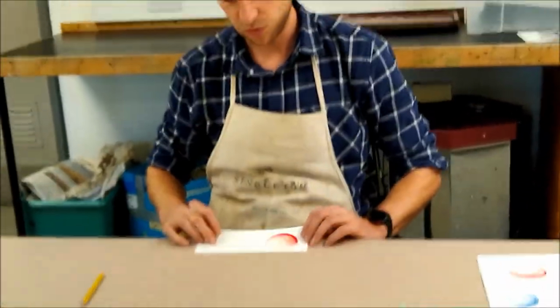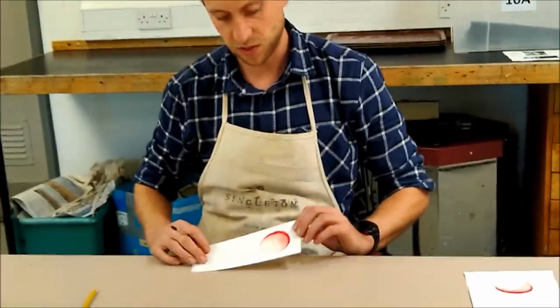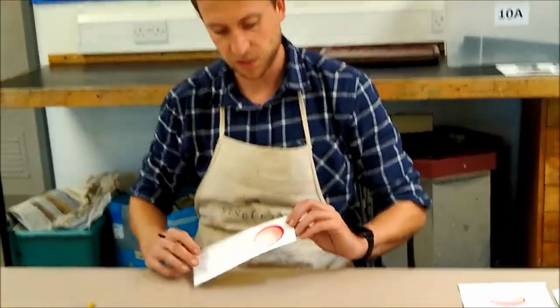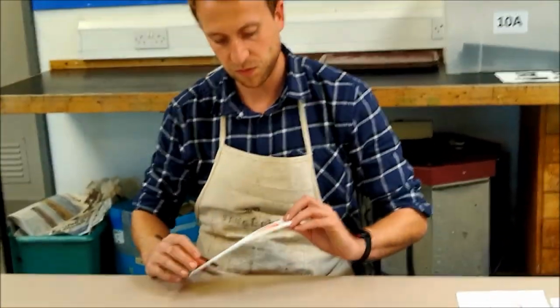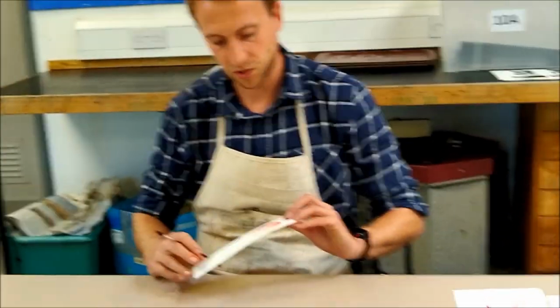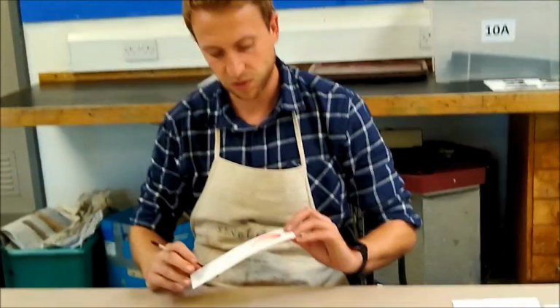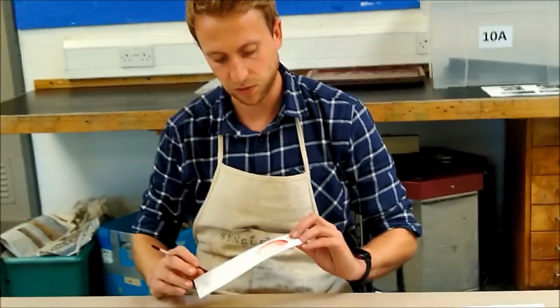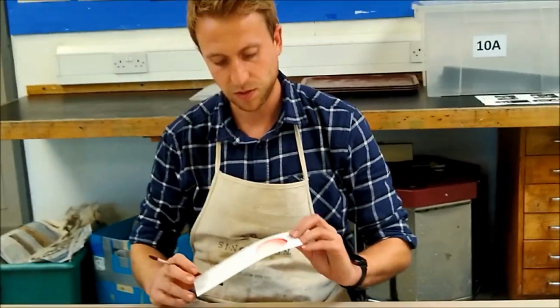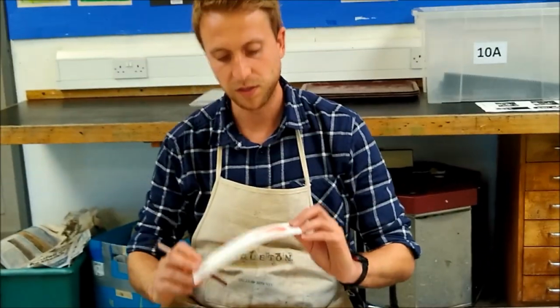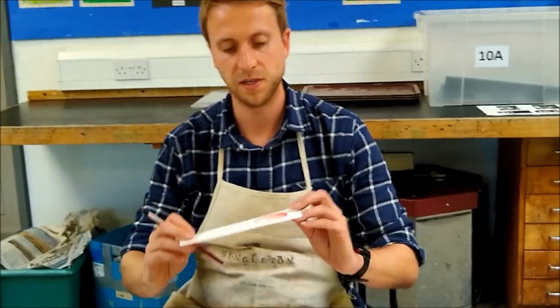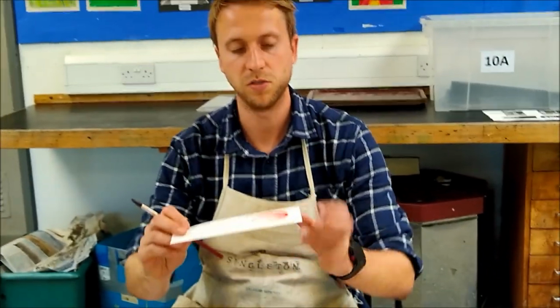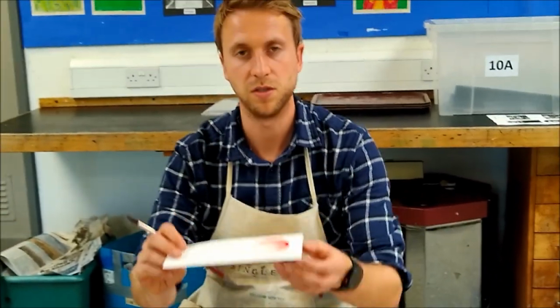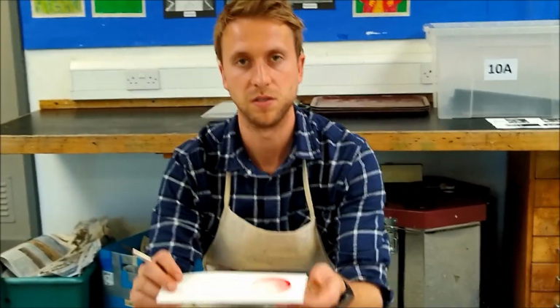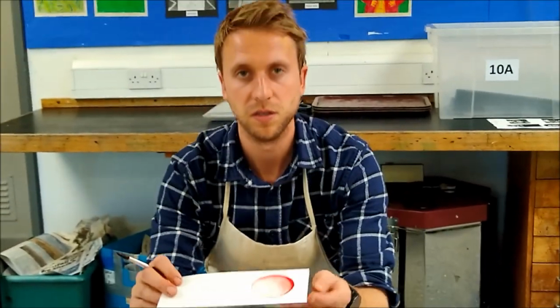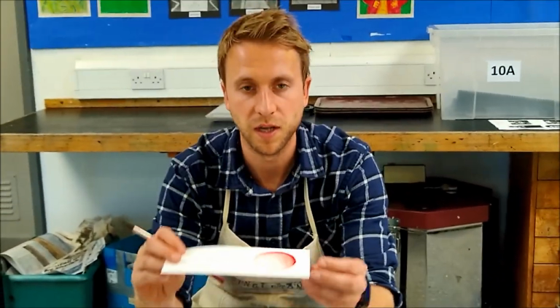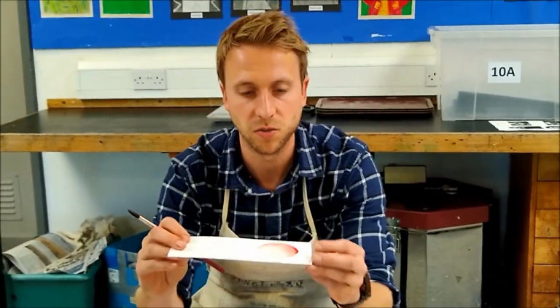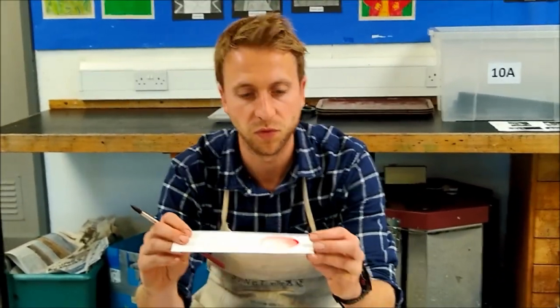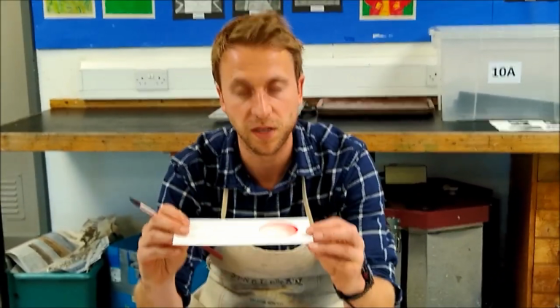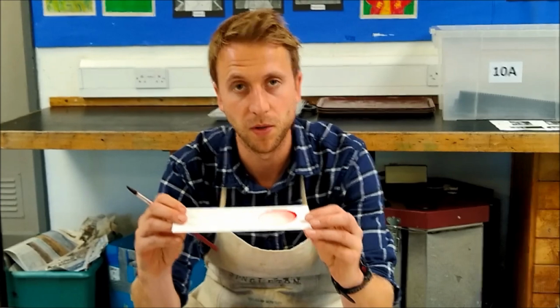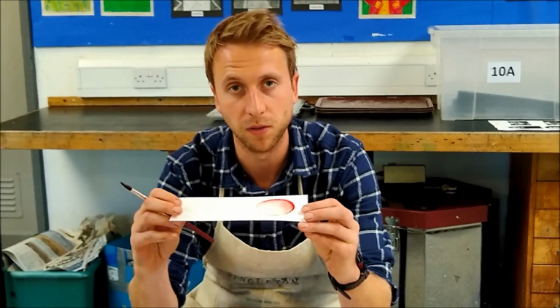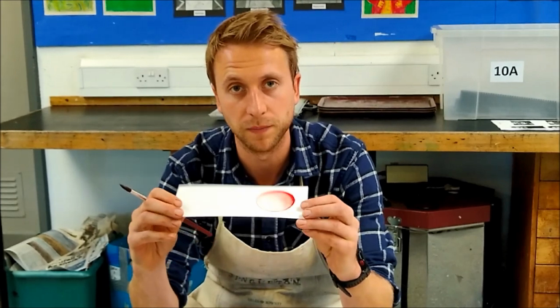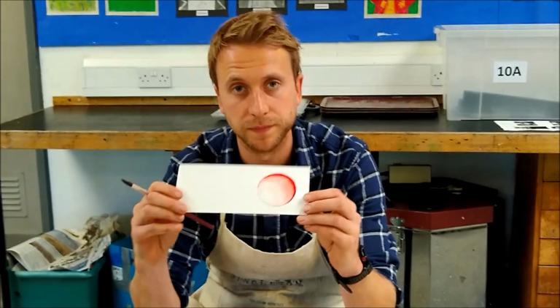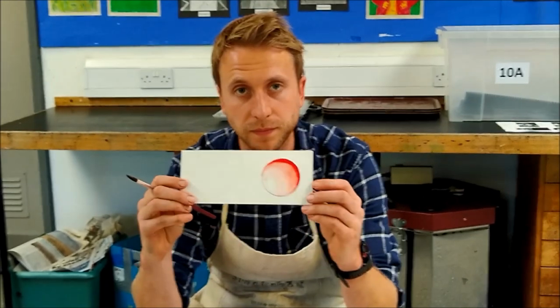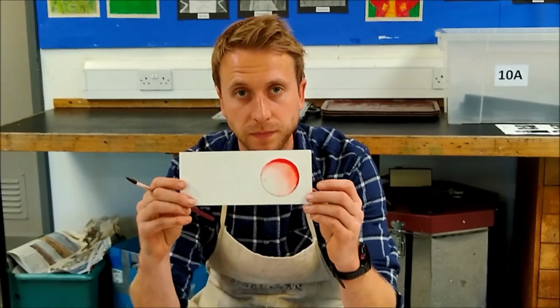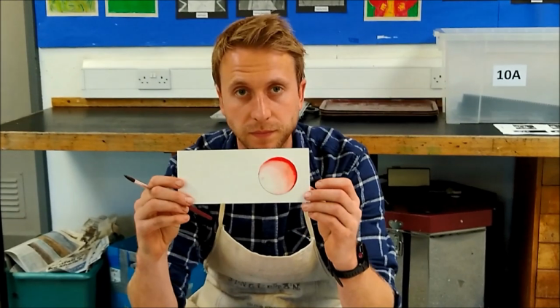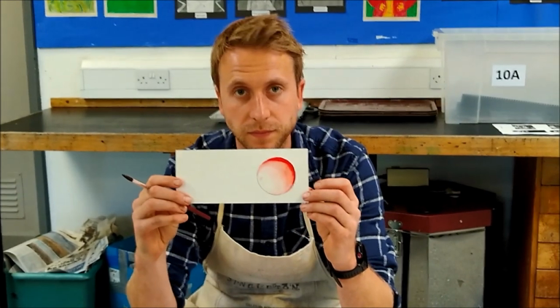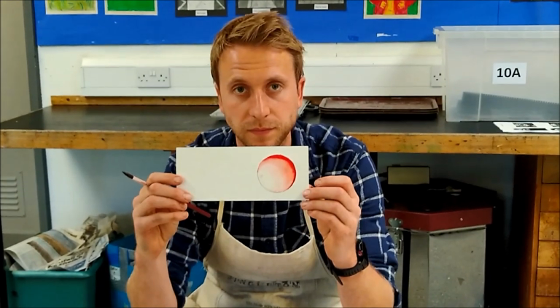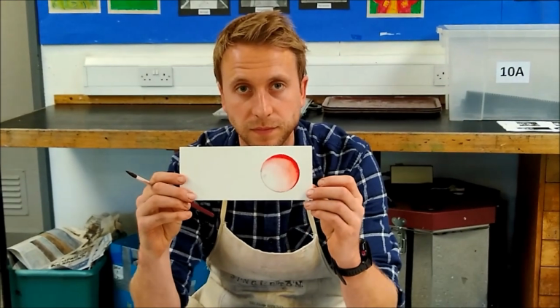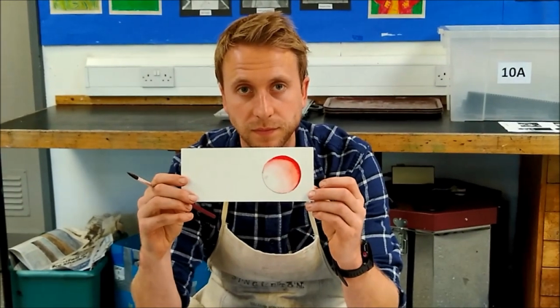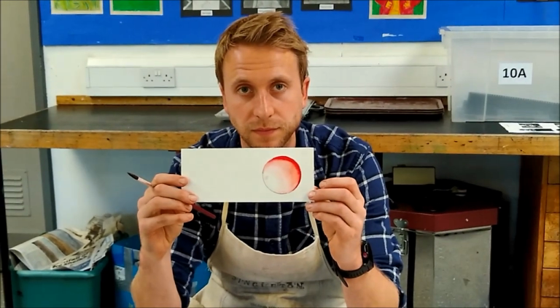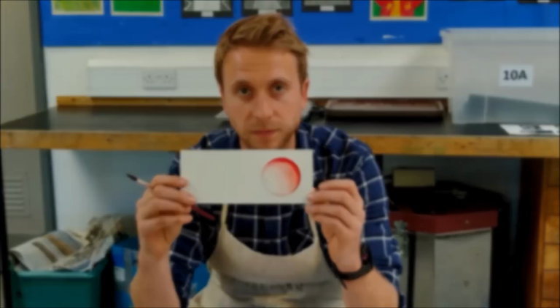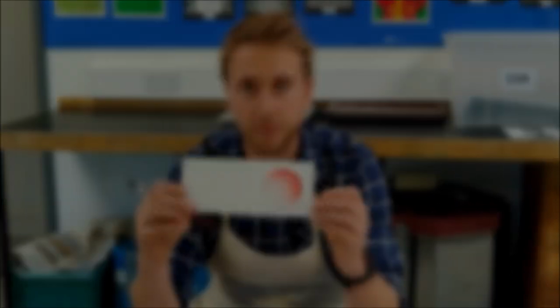So ideally you'll end up with something a little bit like that, which looks like a 3D ball. We started with a circle and it's now turned into a 3D ball.